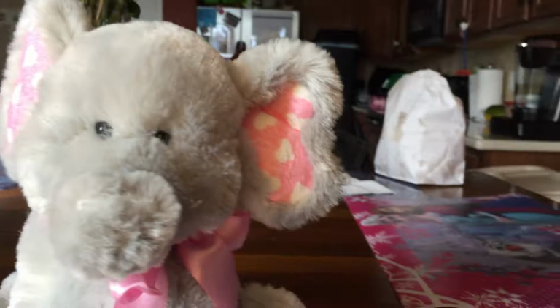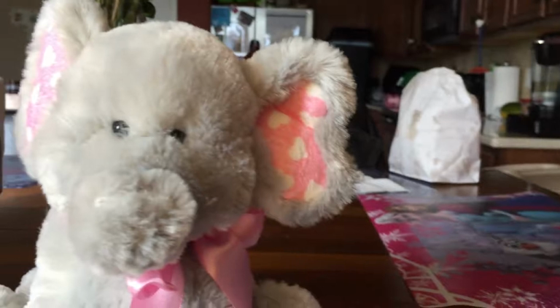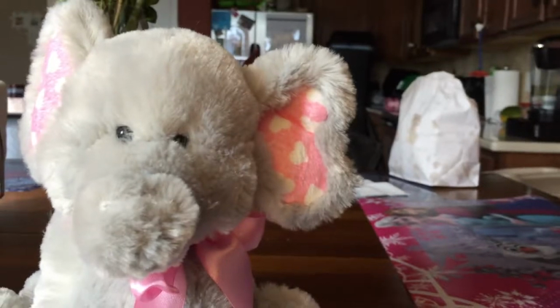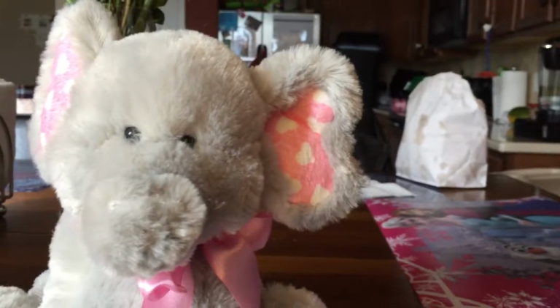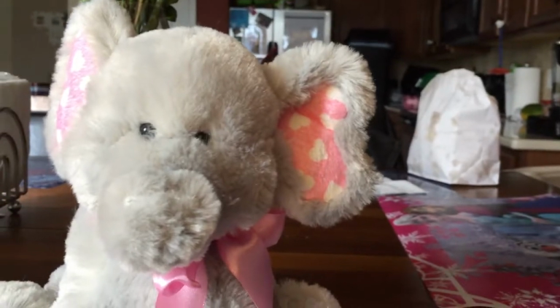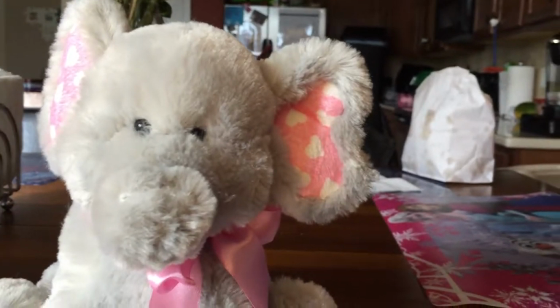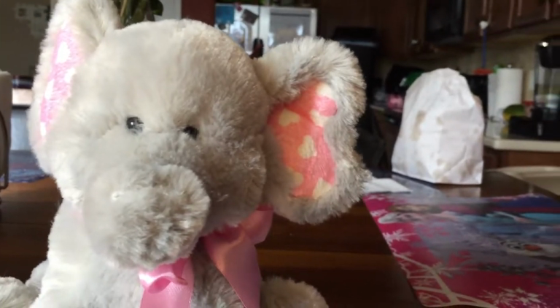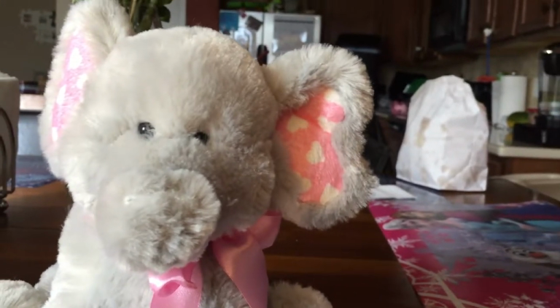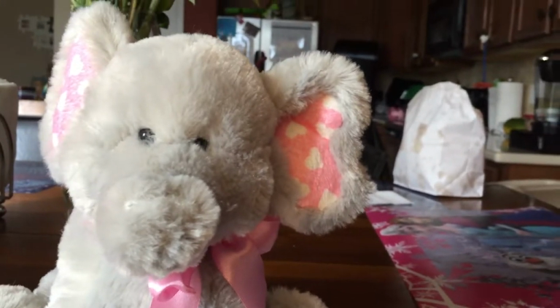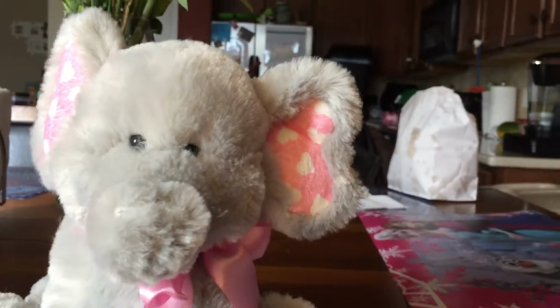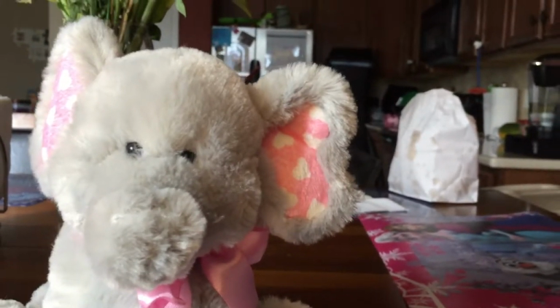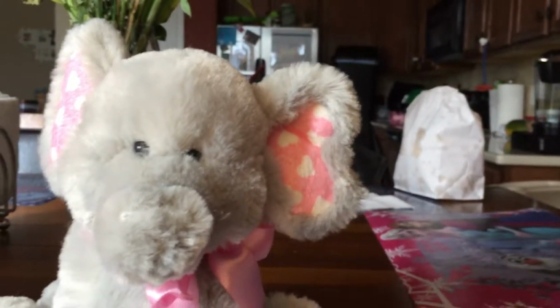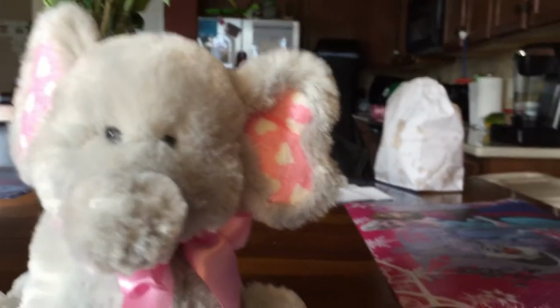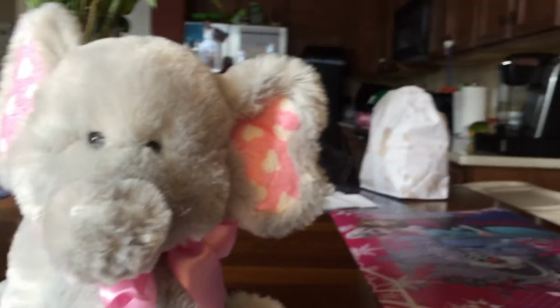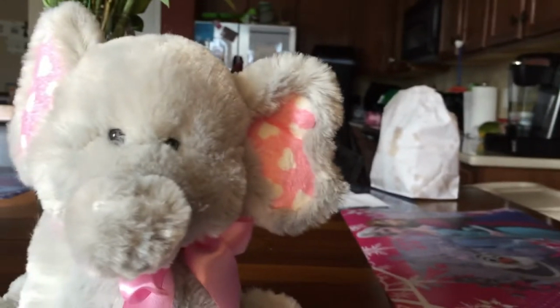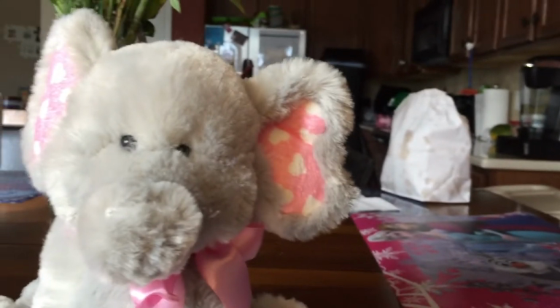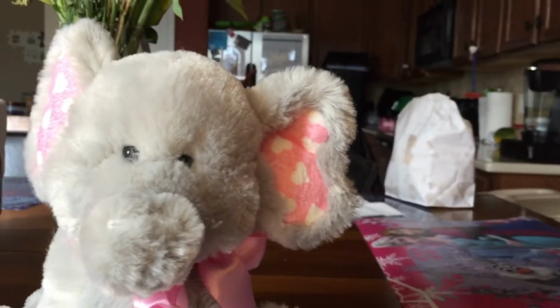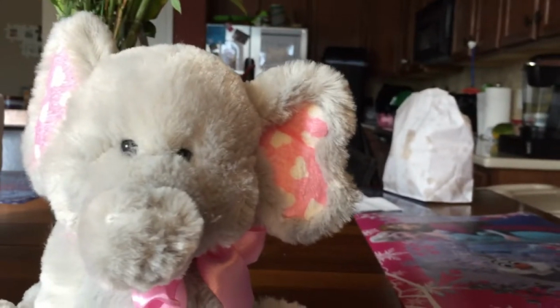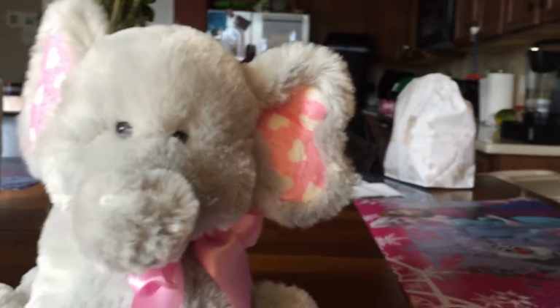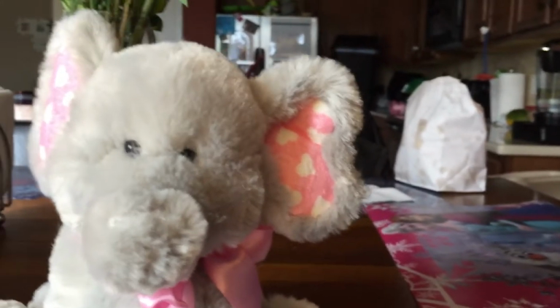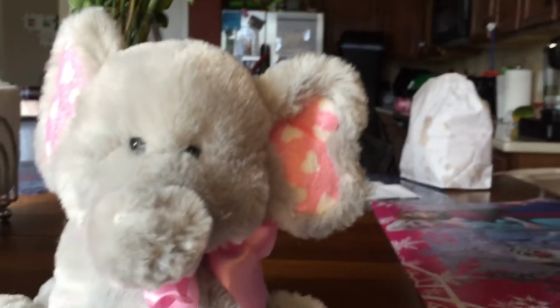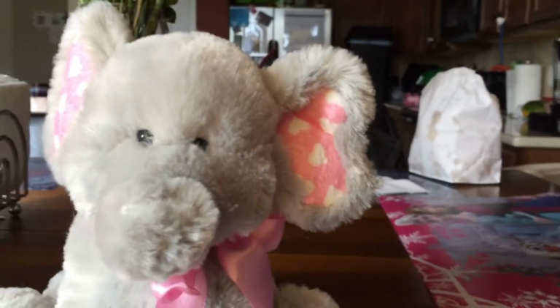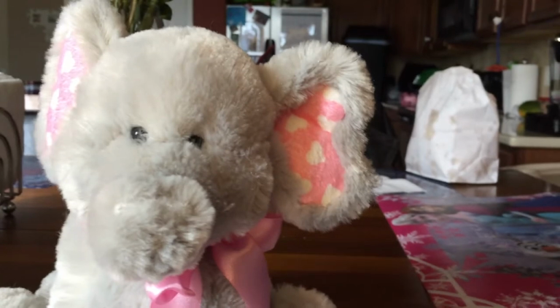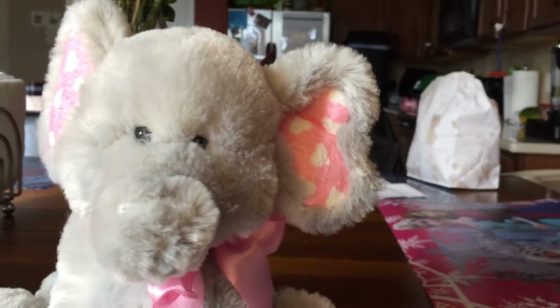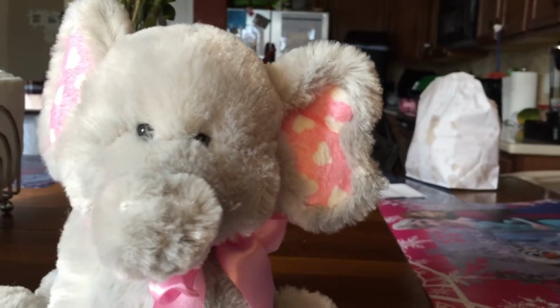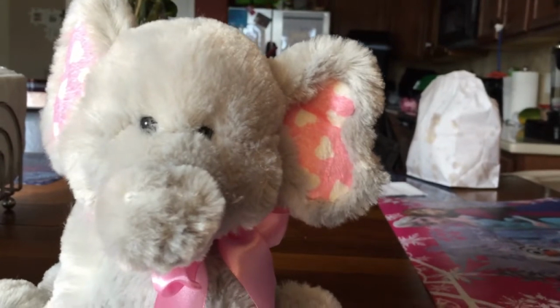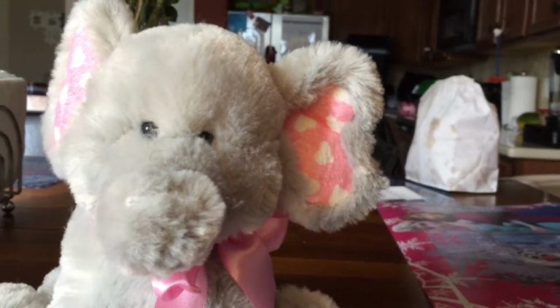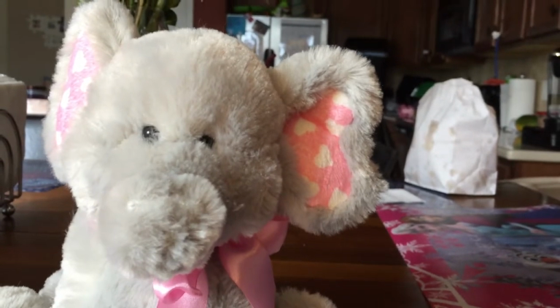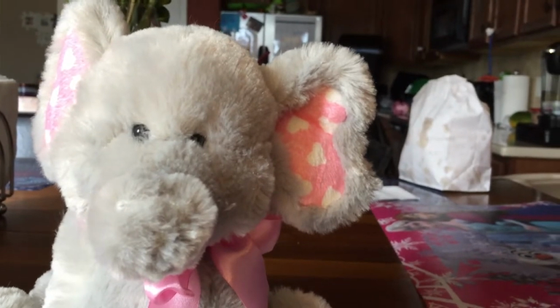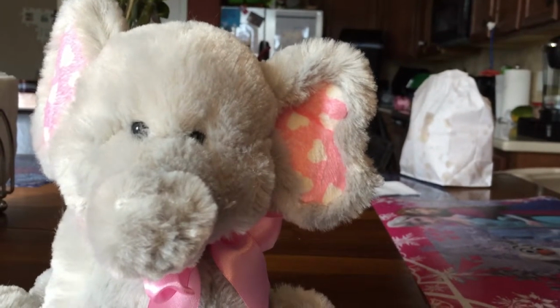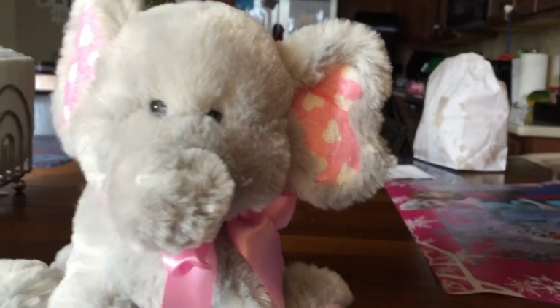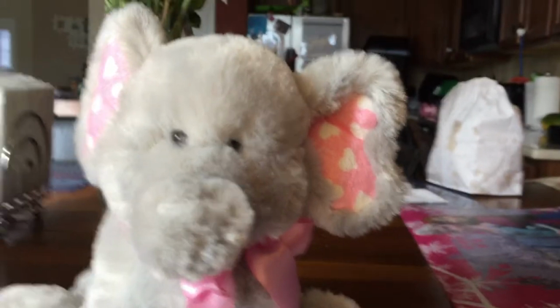Hello, people. Welcome to Animal Teaching. Today we're teaching you about elephants.